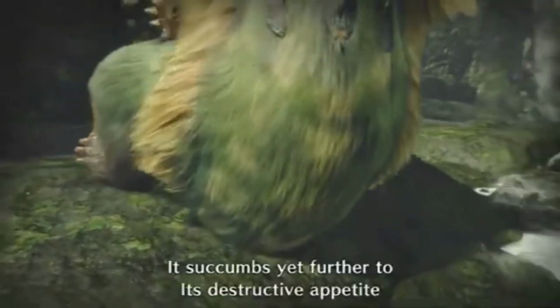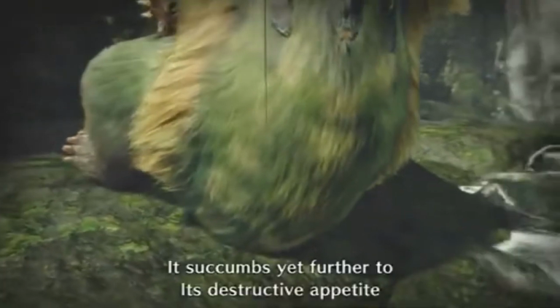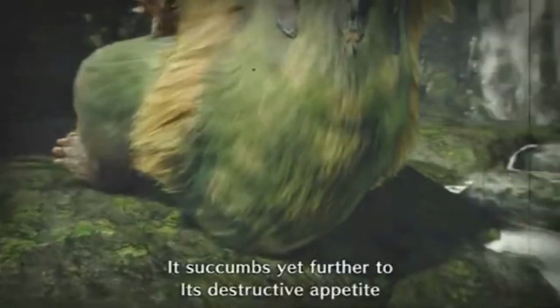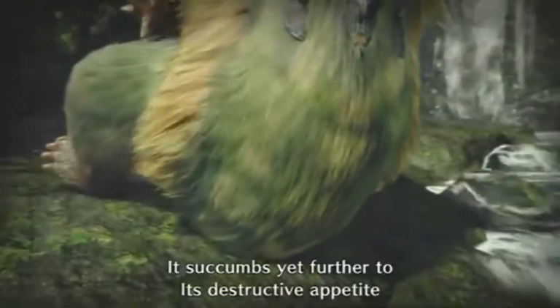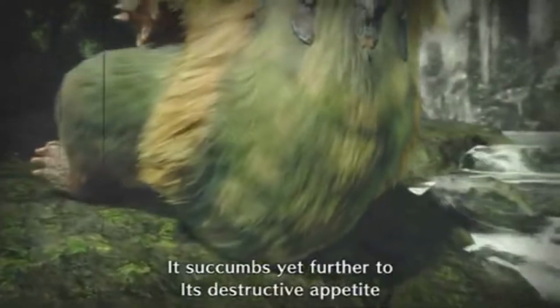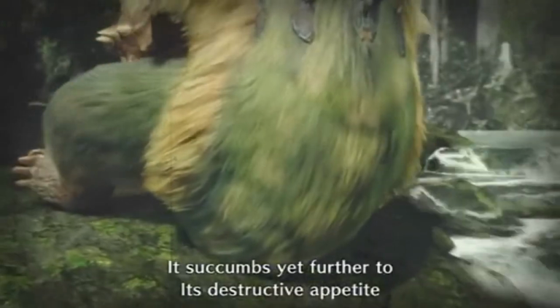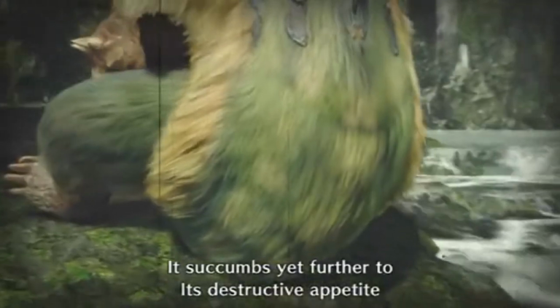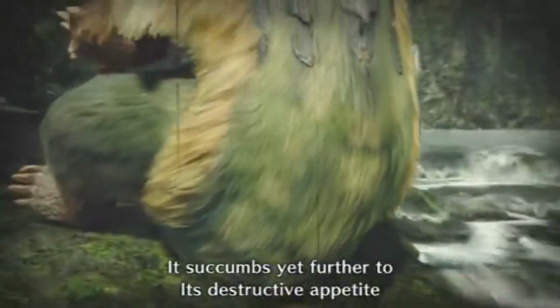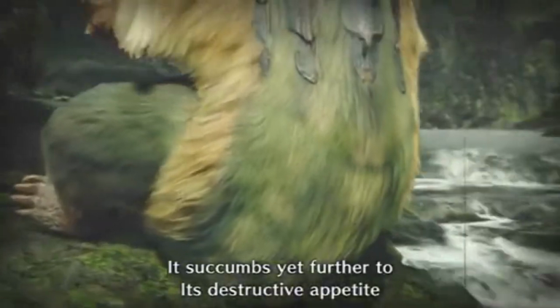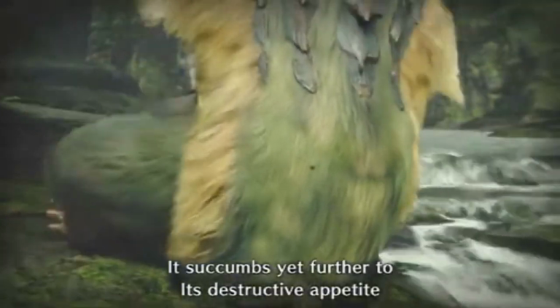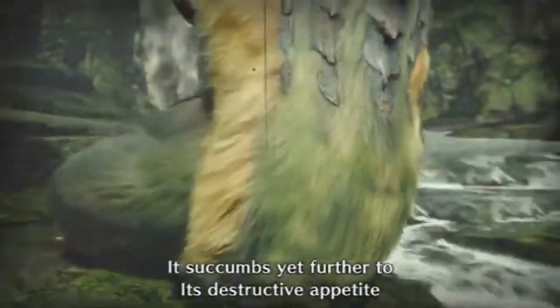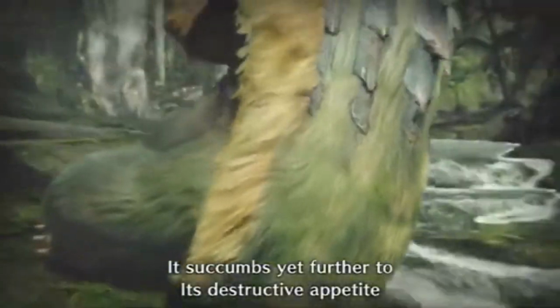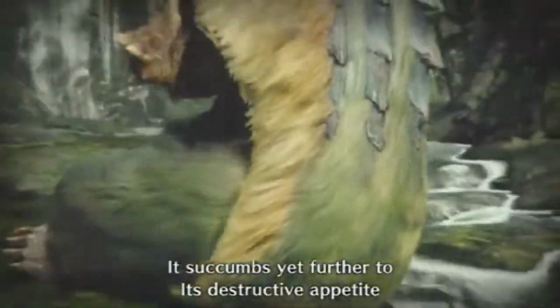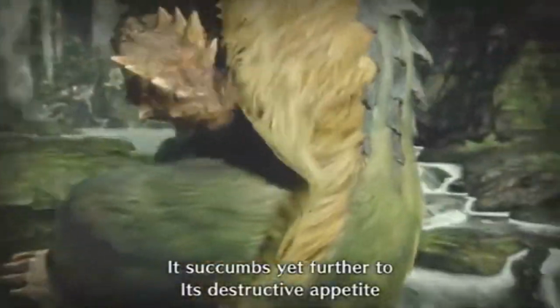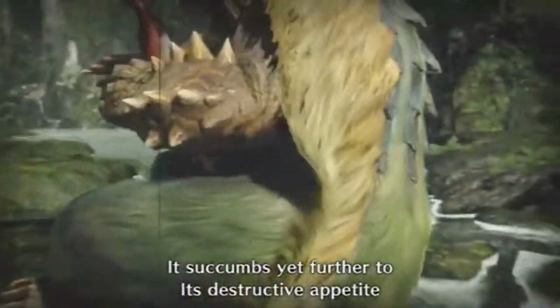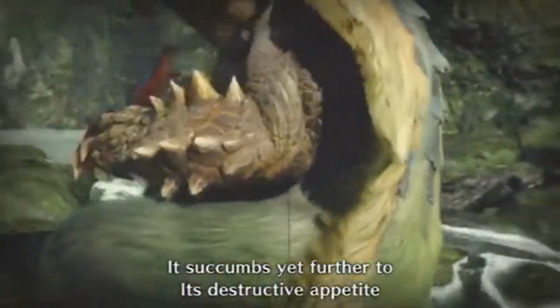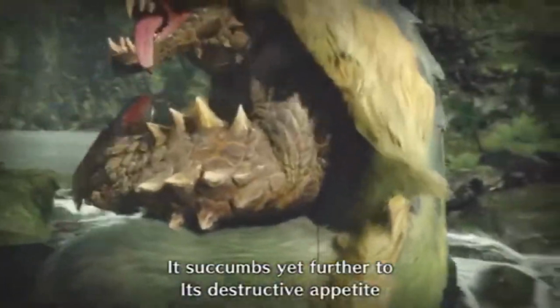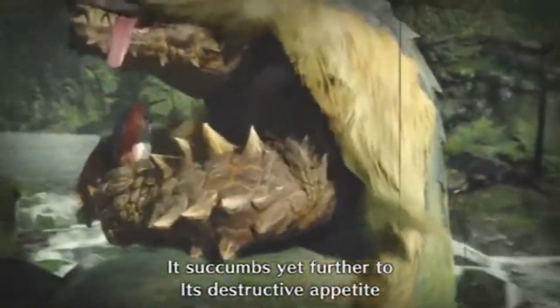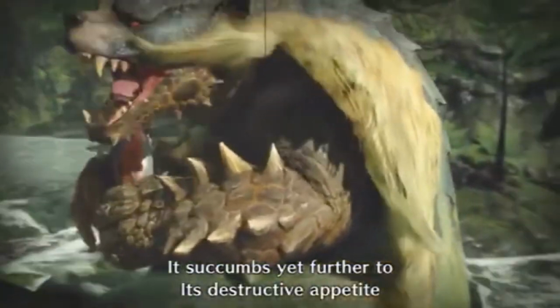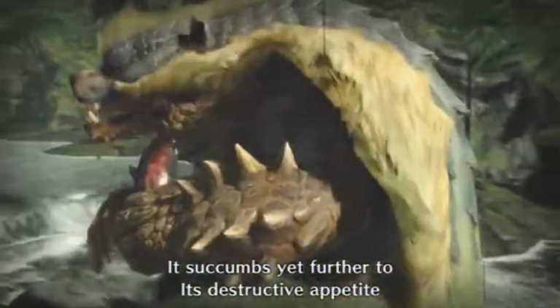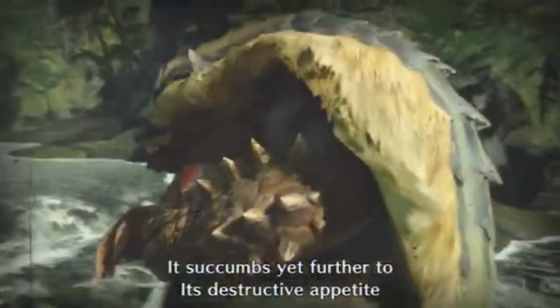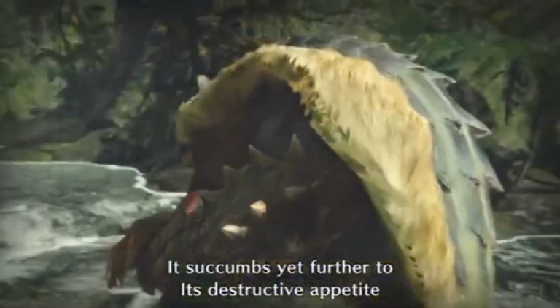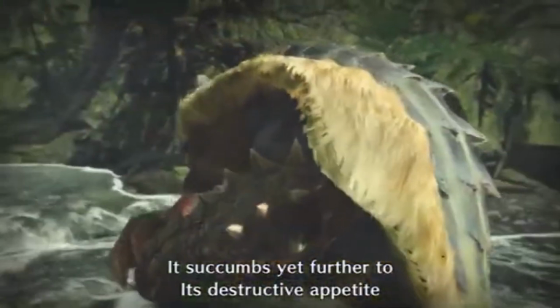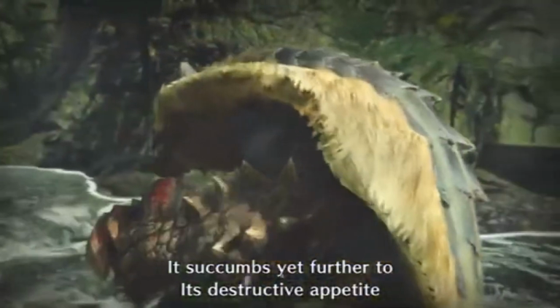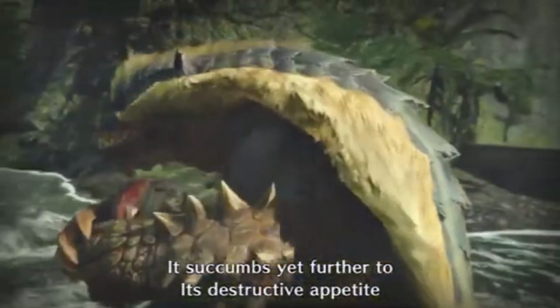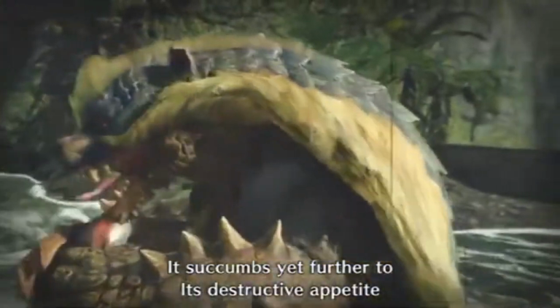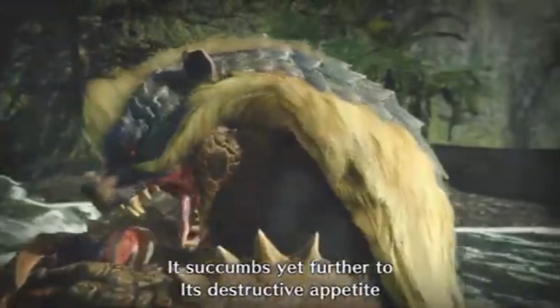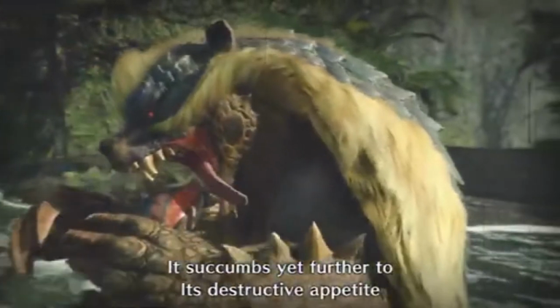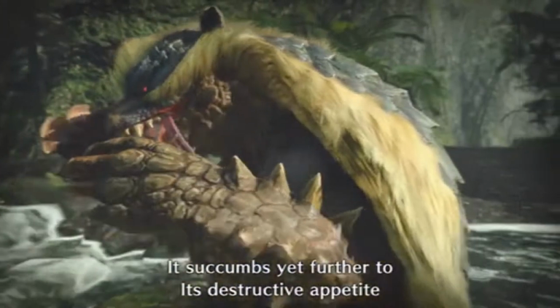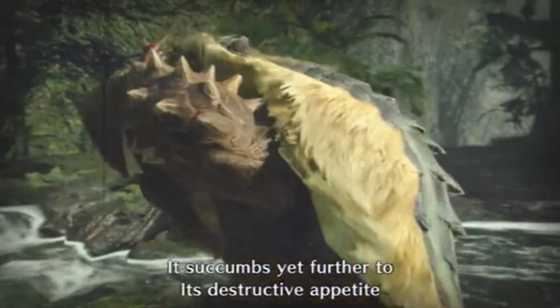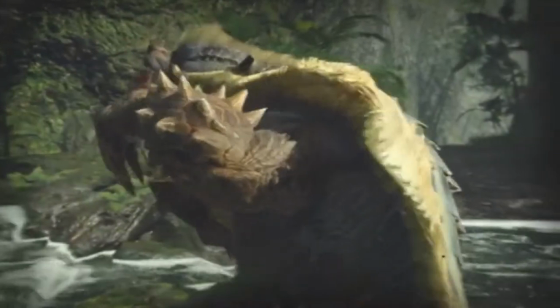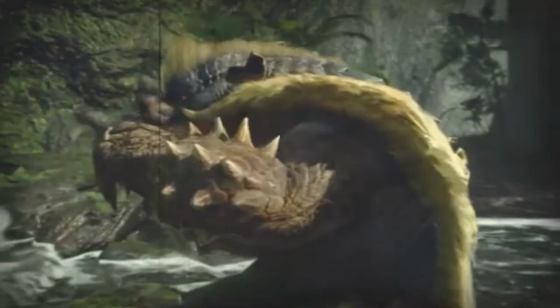Hey everyone, today we're gonna sculpt an Arzaros. No time for a fancy intro though, we've got a lot of ground to cover.